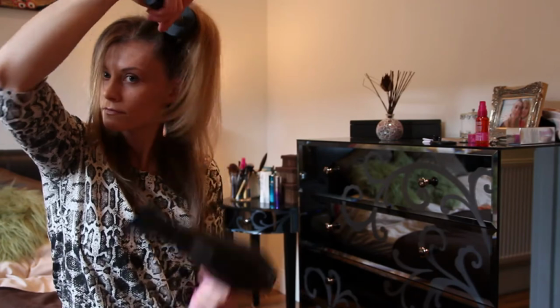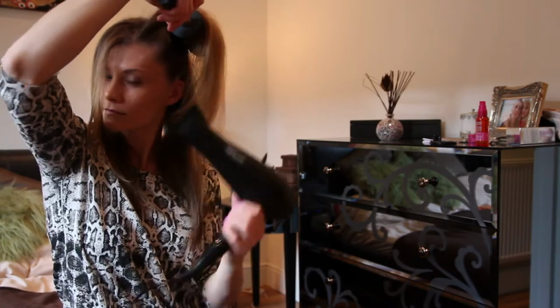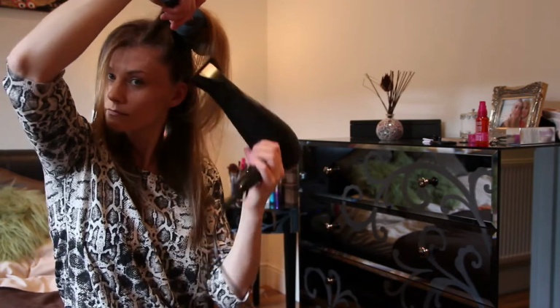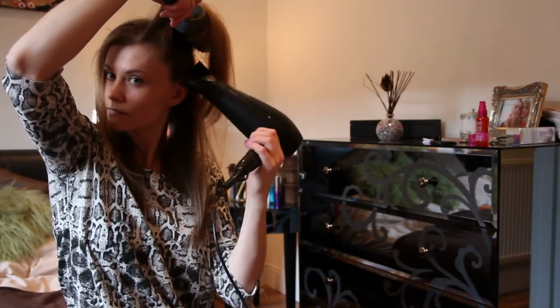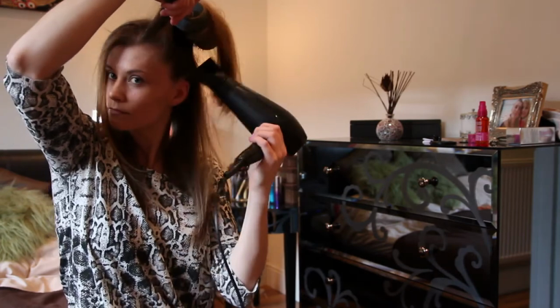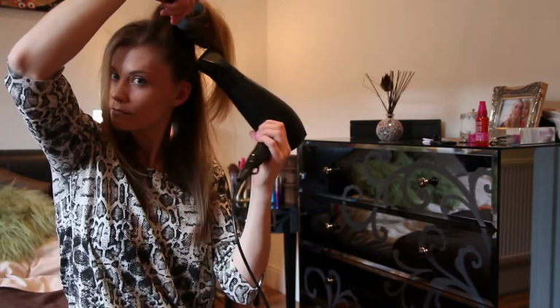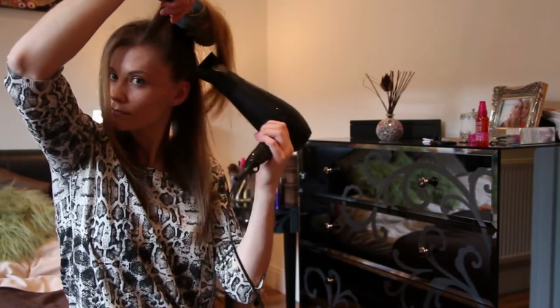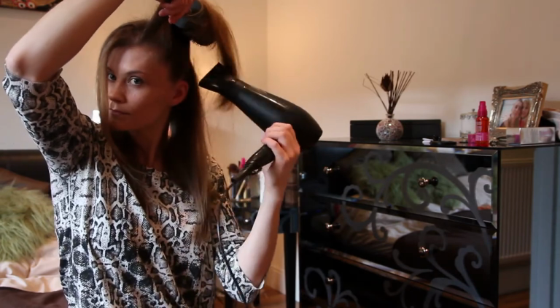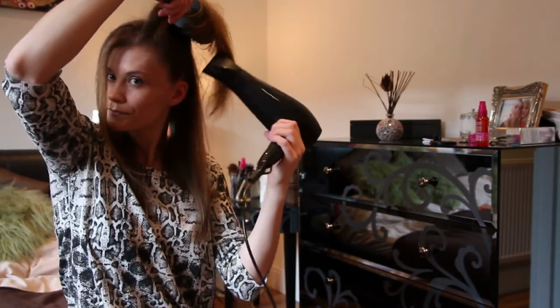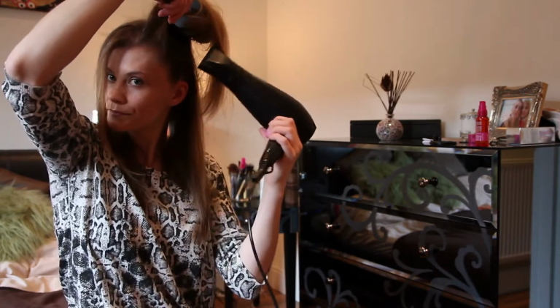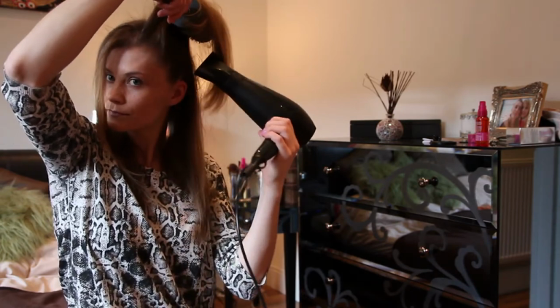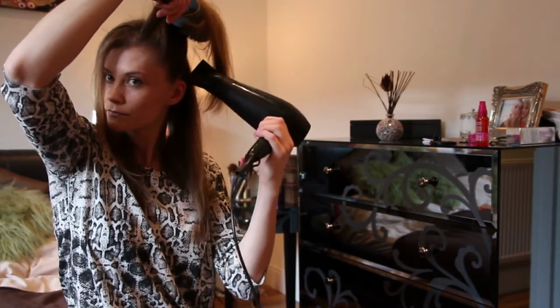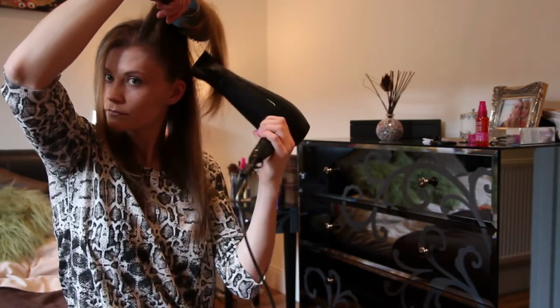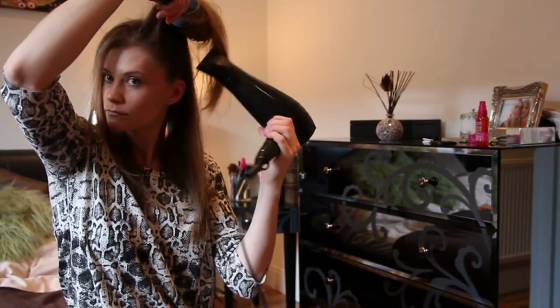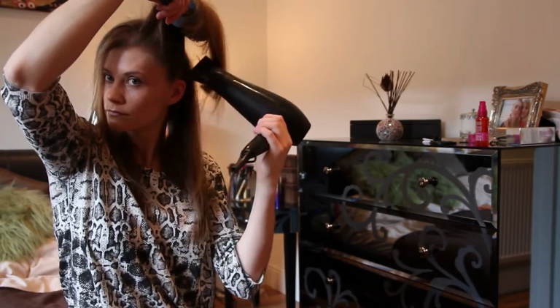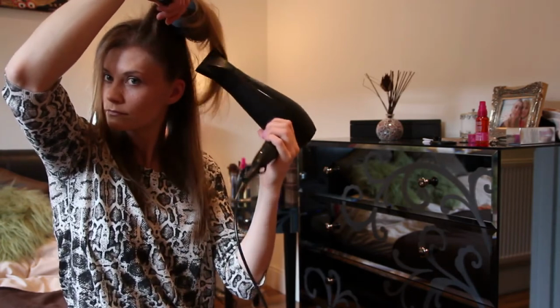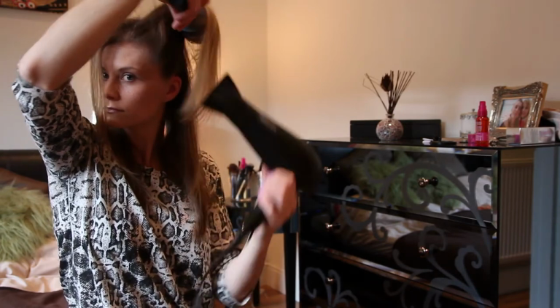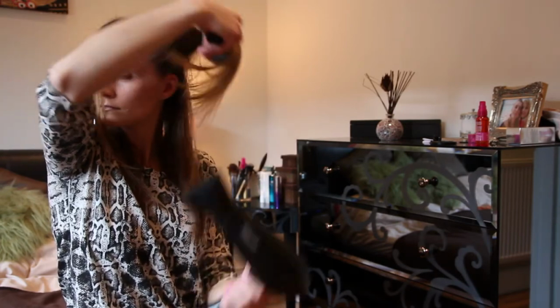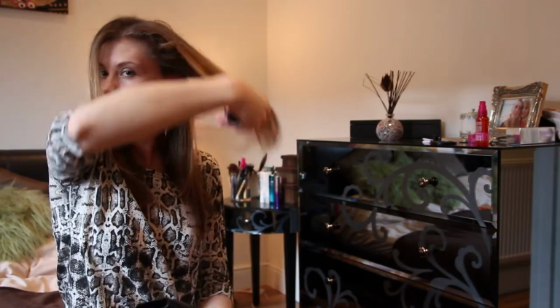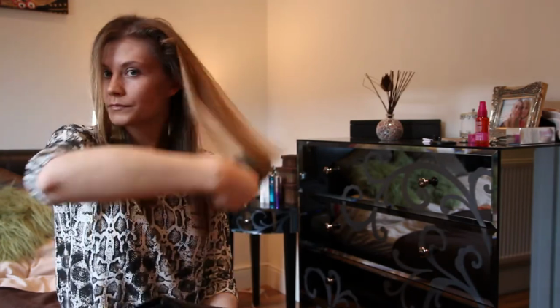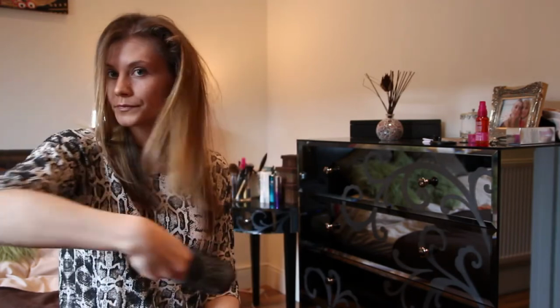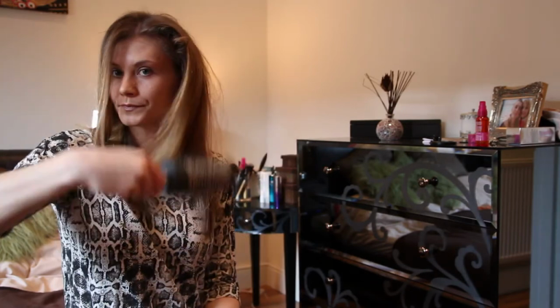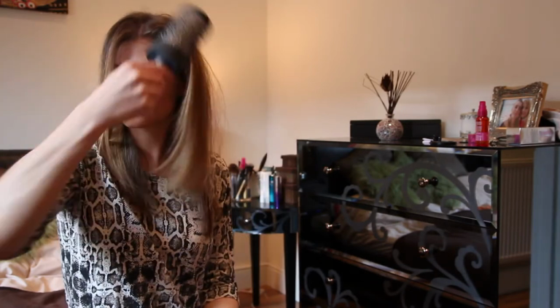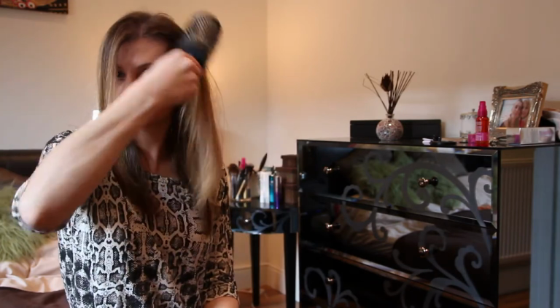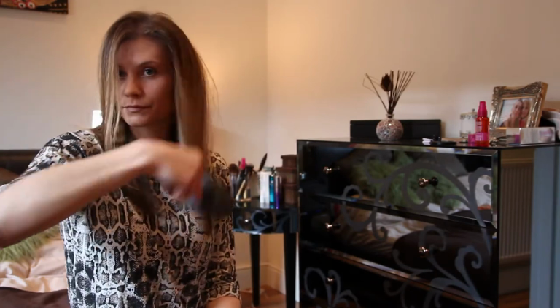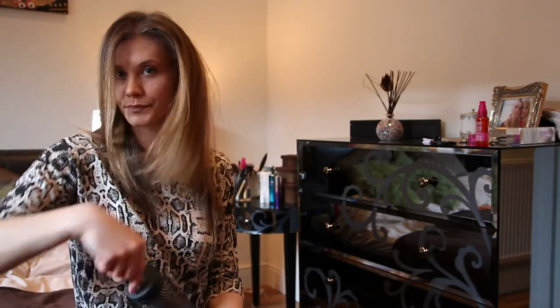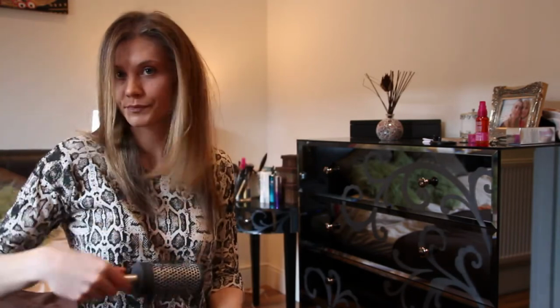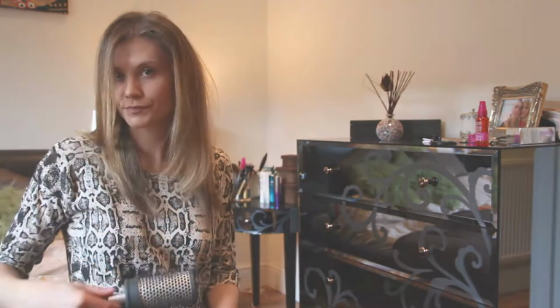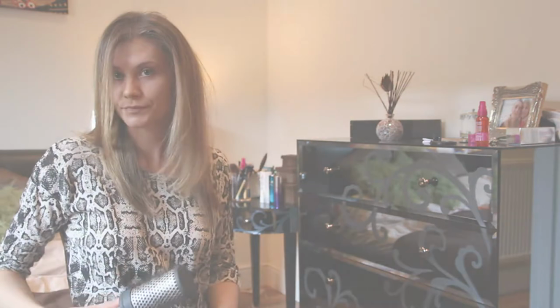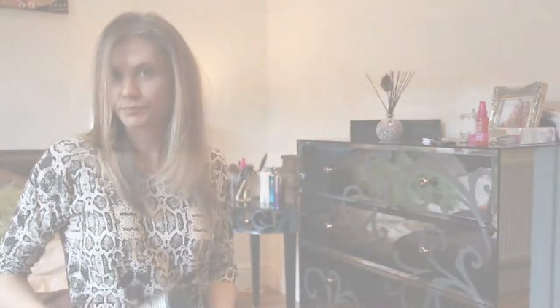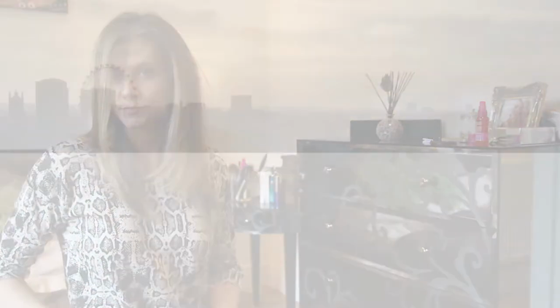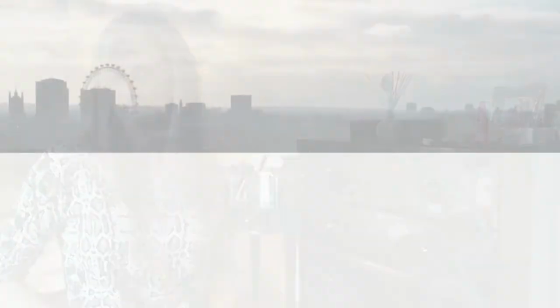So overall, for anyone with curly hair — amazing tool. For straight hair, you probably could live without it.